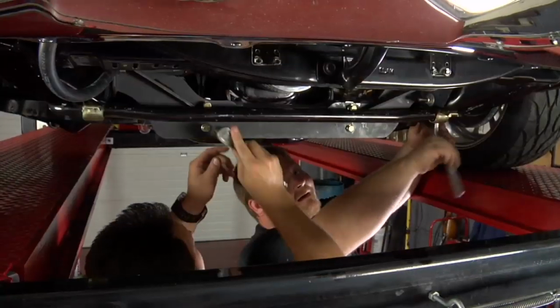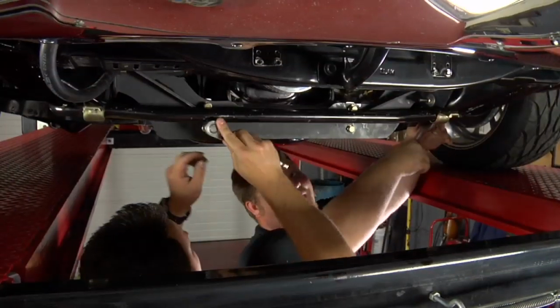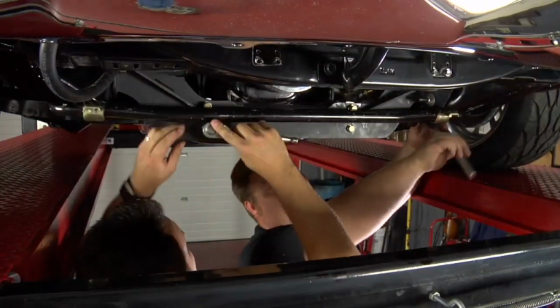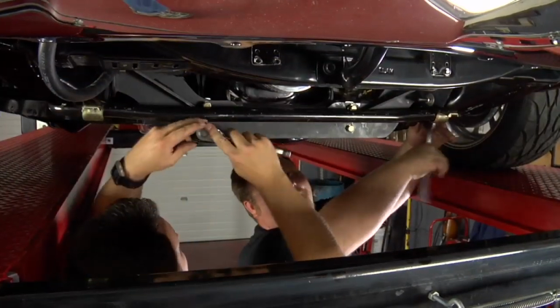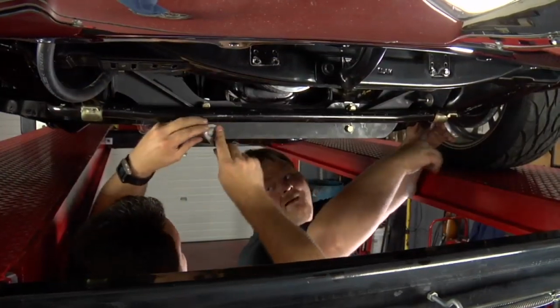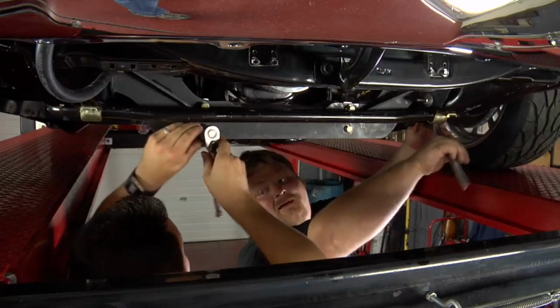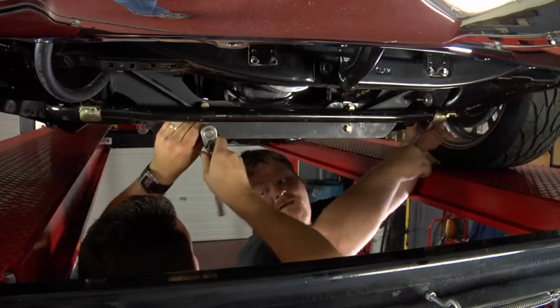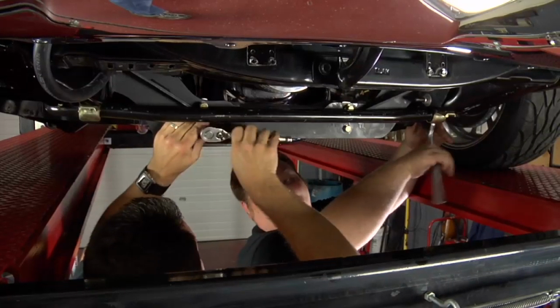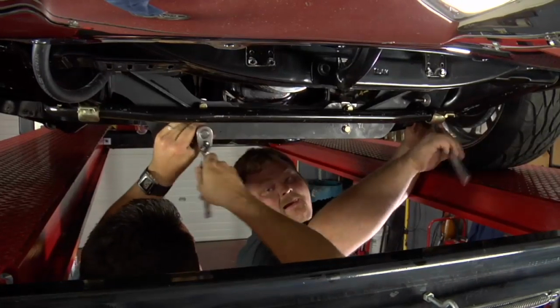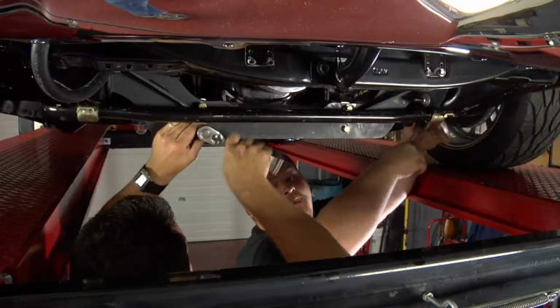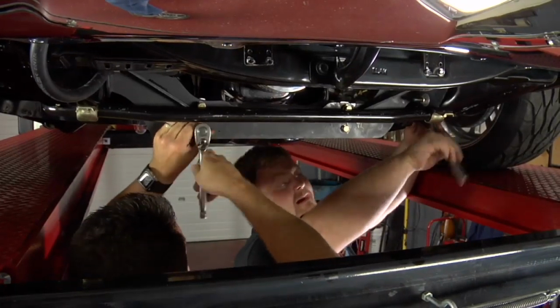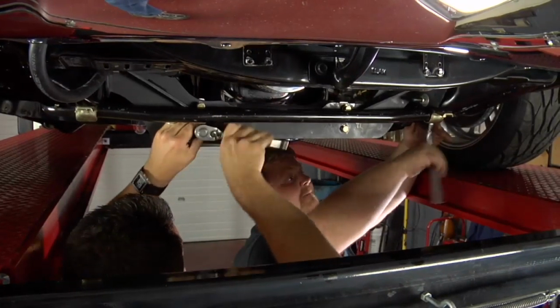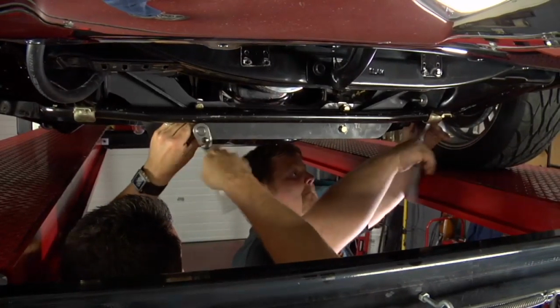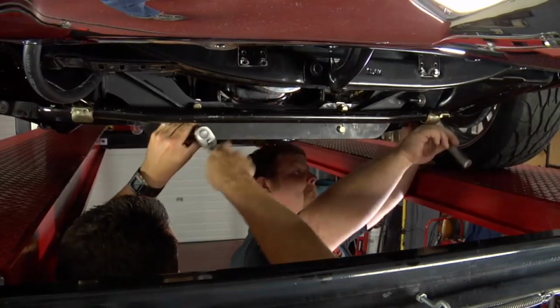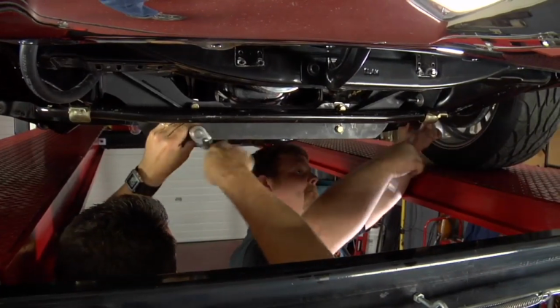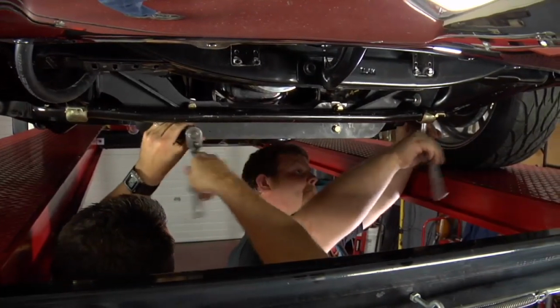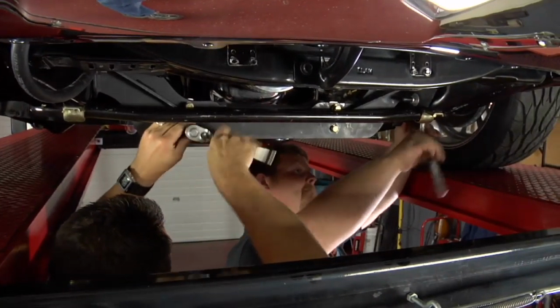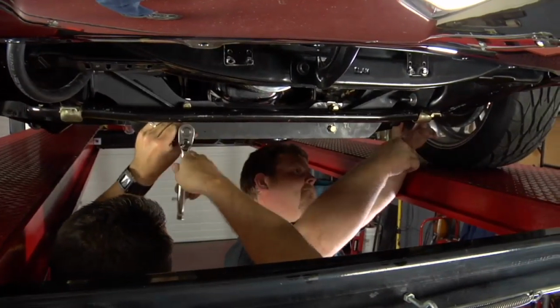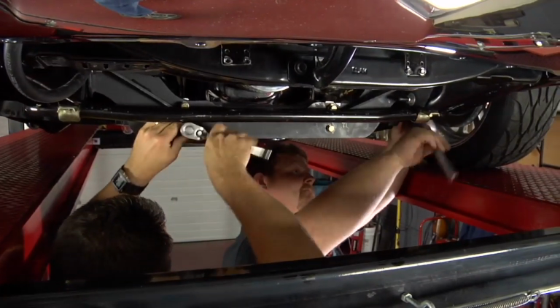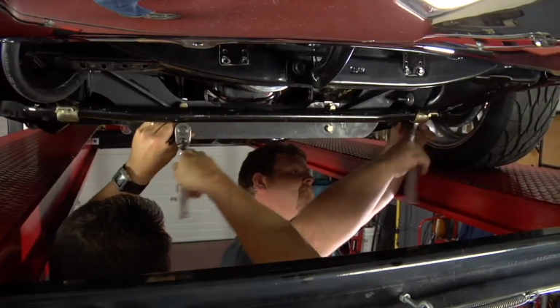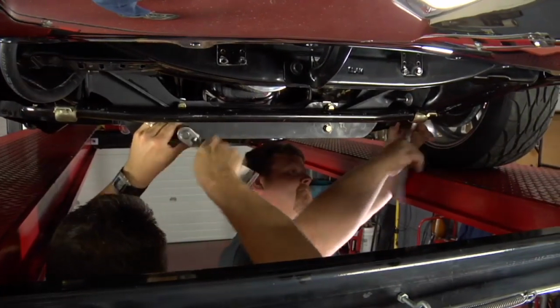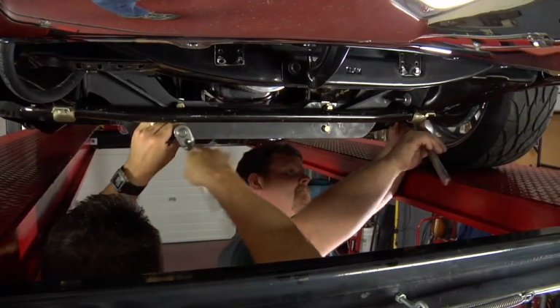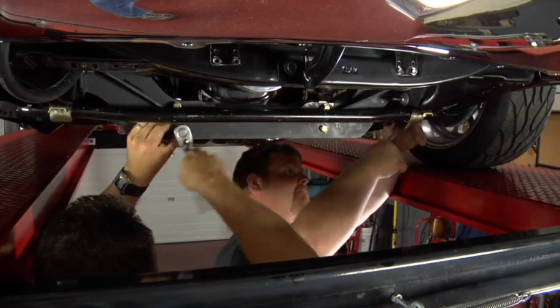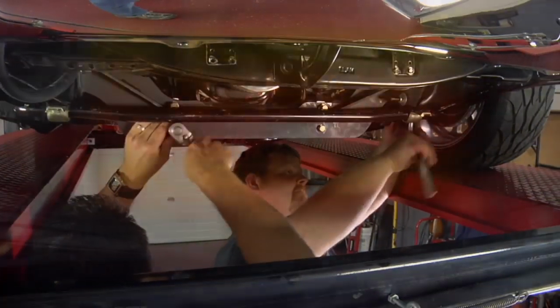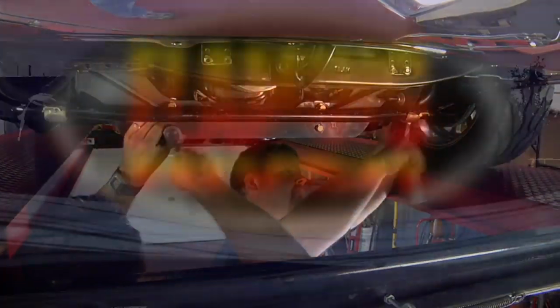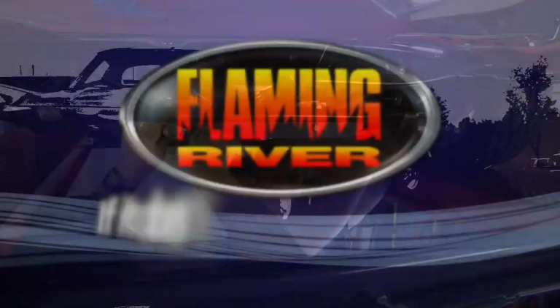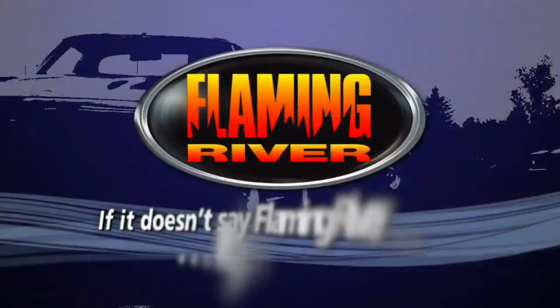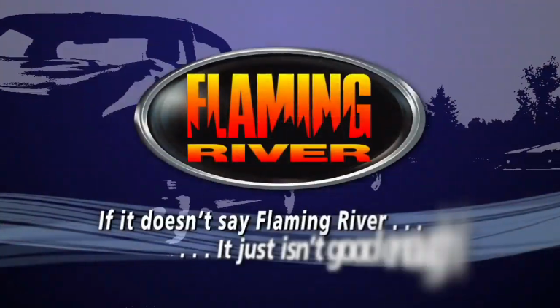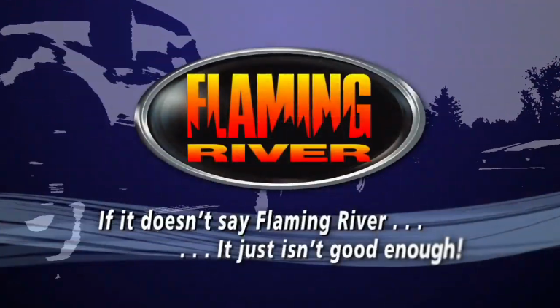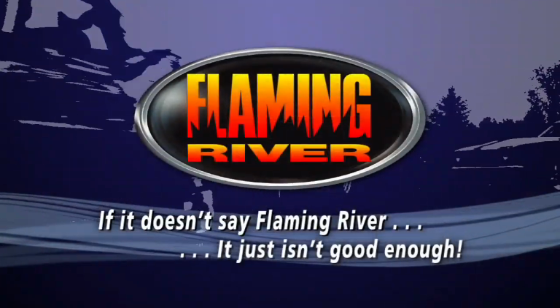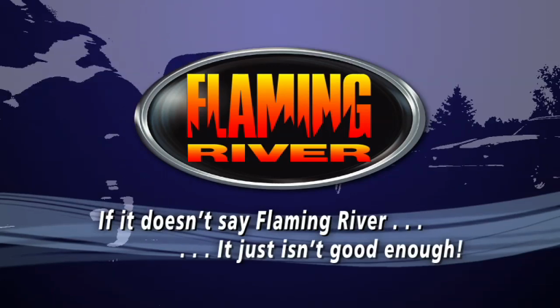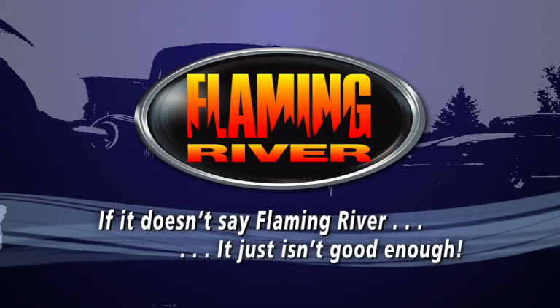Upgrading to a Flaming River bolt-in rack and pinion system has never been easier. If it doesn't say Flaming River, it just isn't good enough.